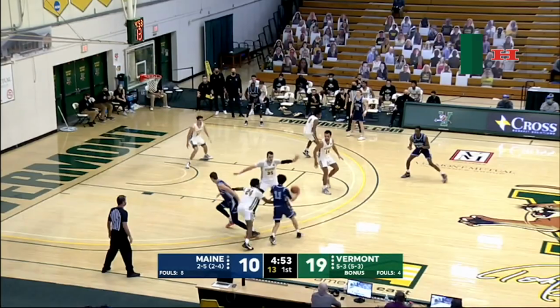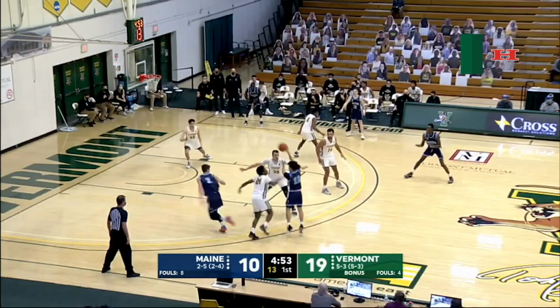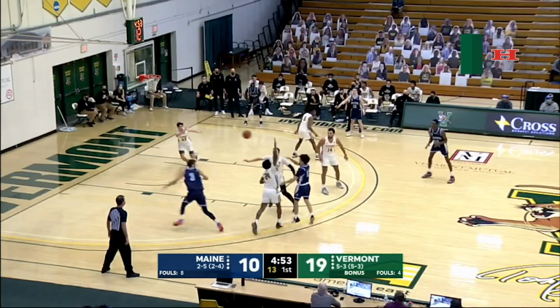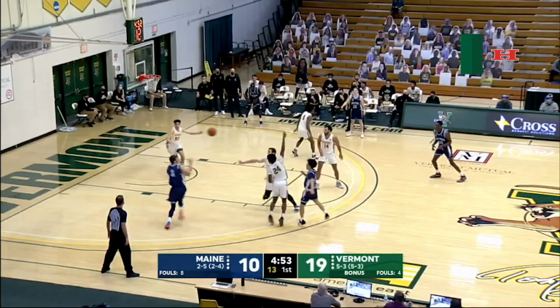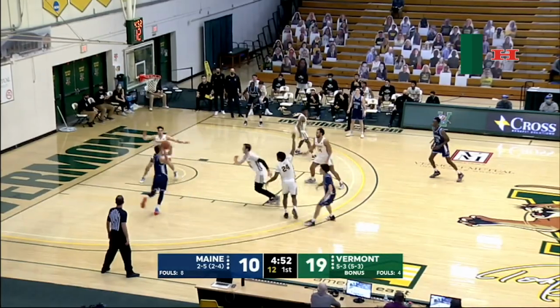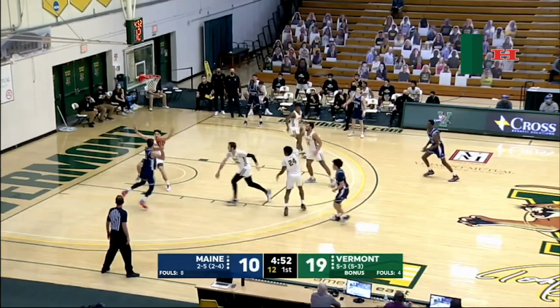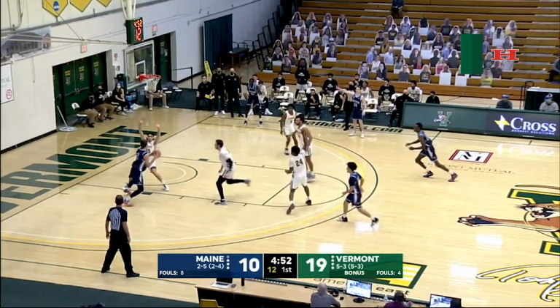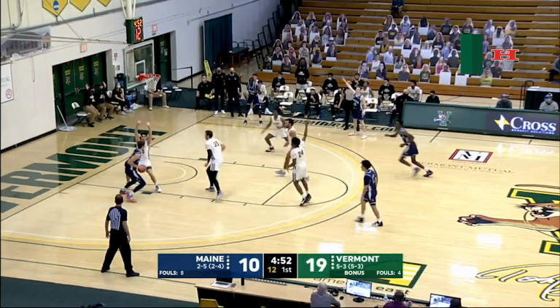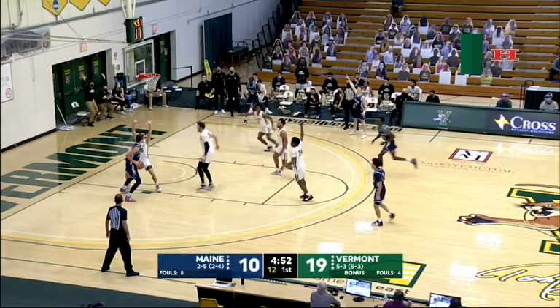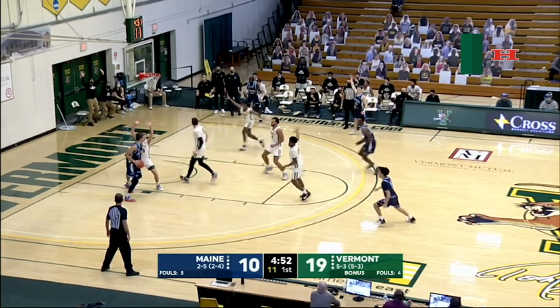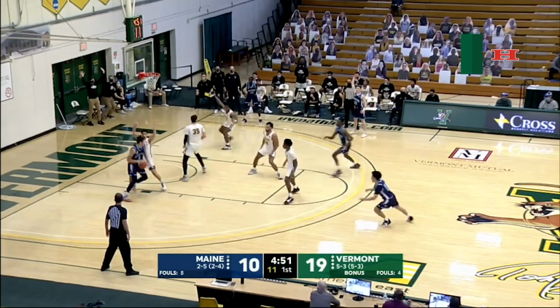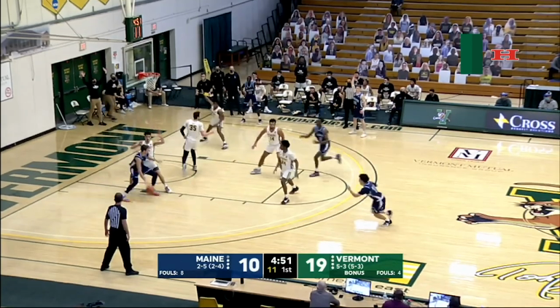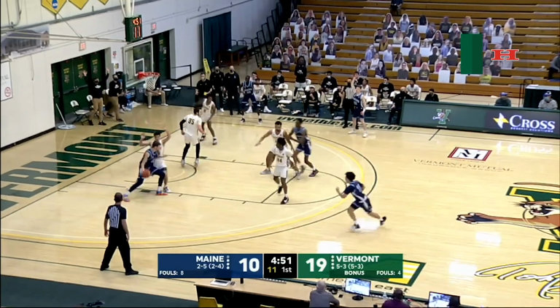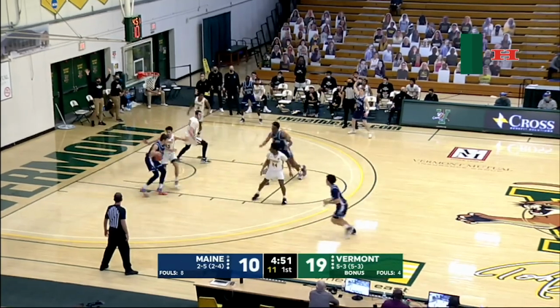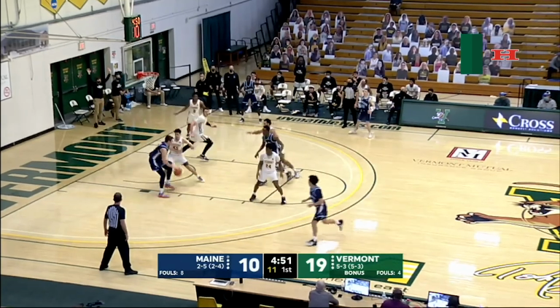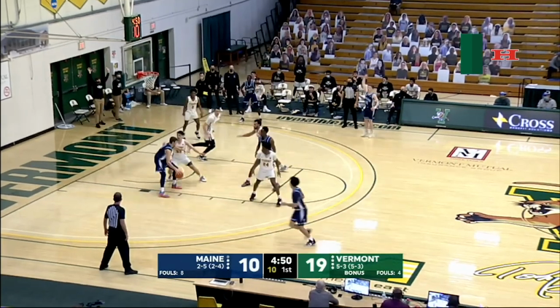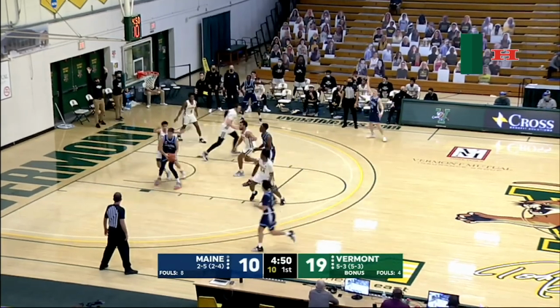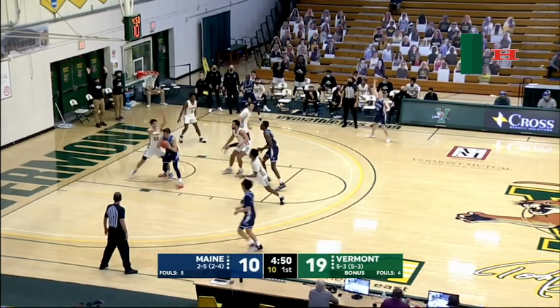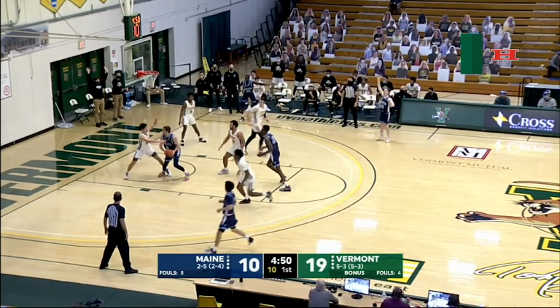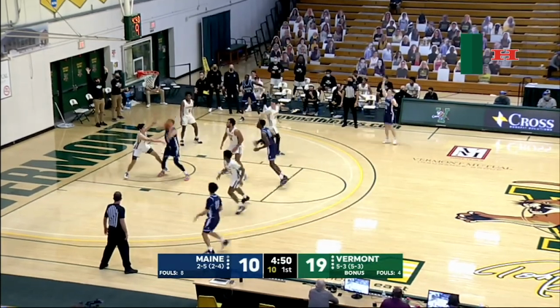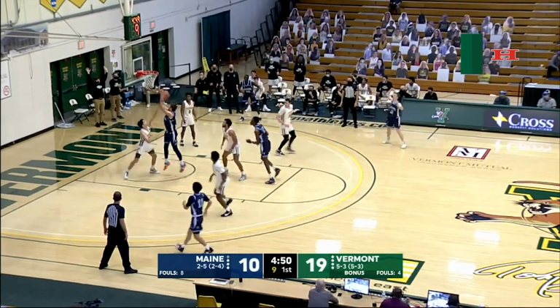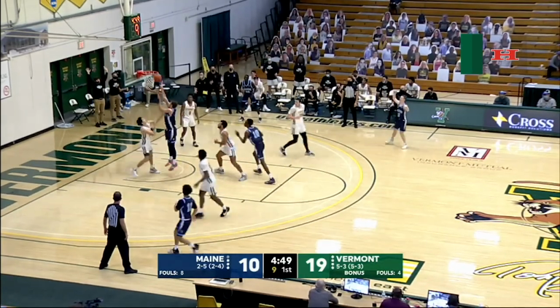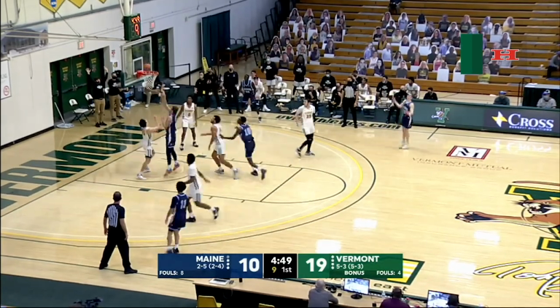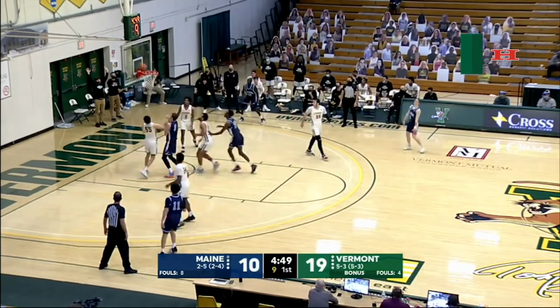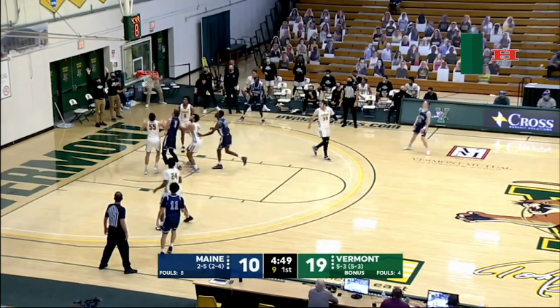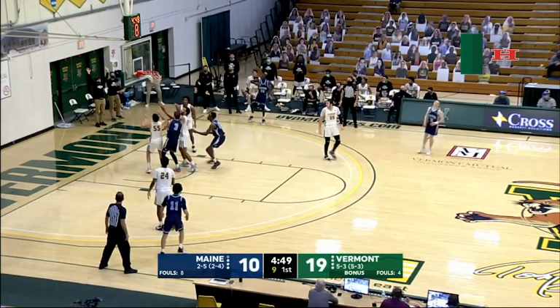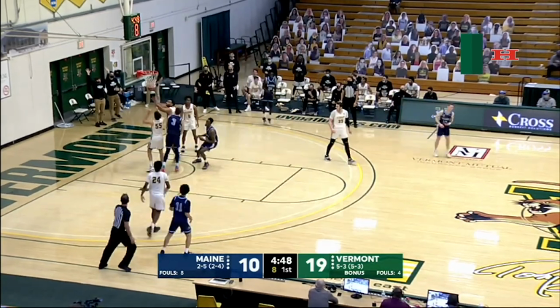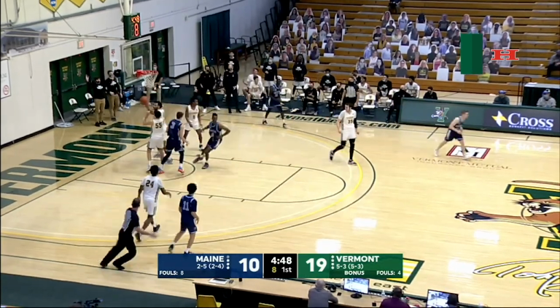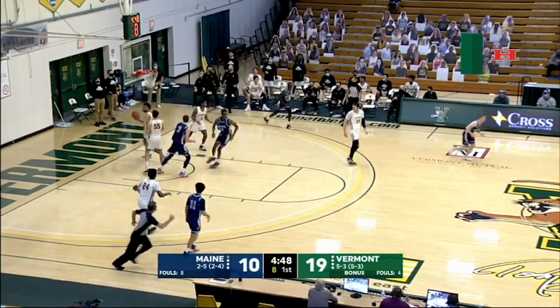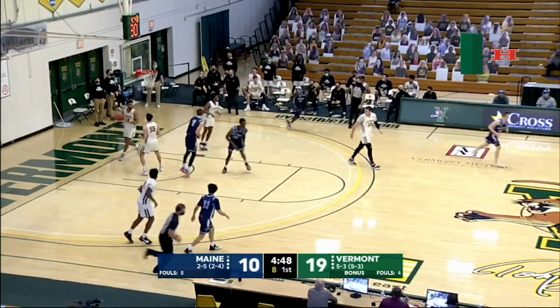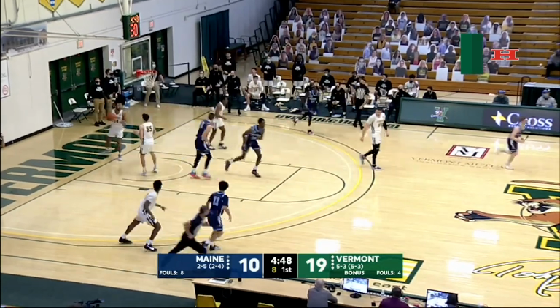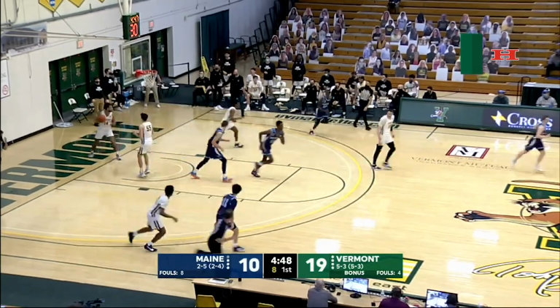Duhart around the corner, drops it back off for Larson. Larson down low working on it. Robin Duncan laid it up and in.